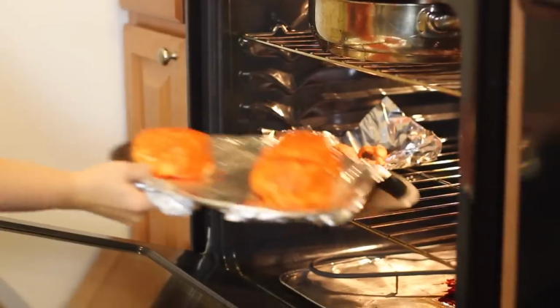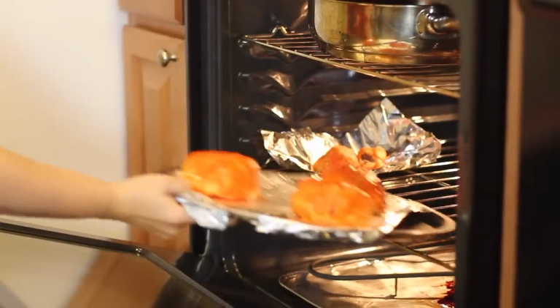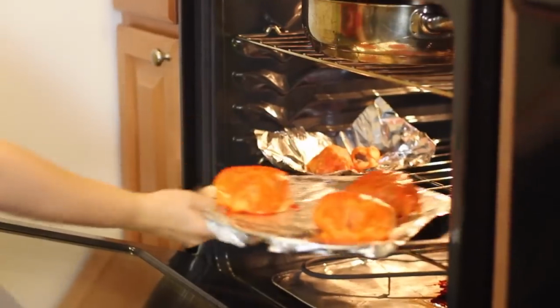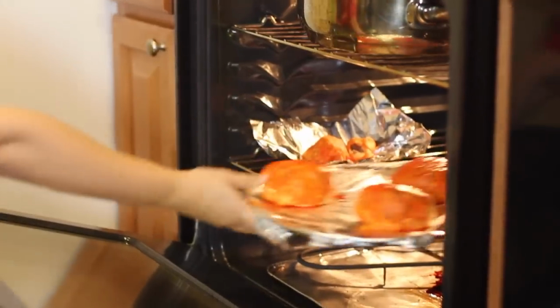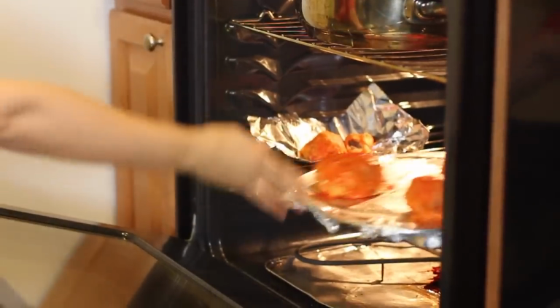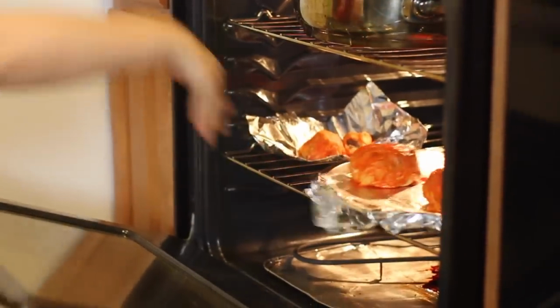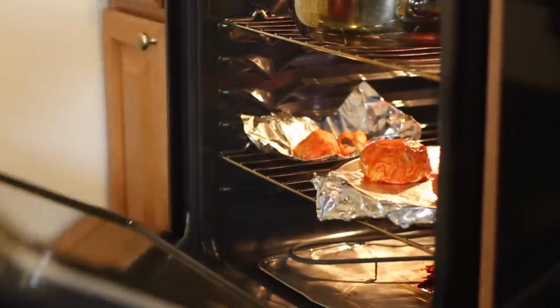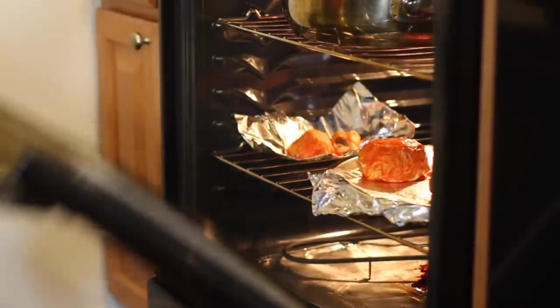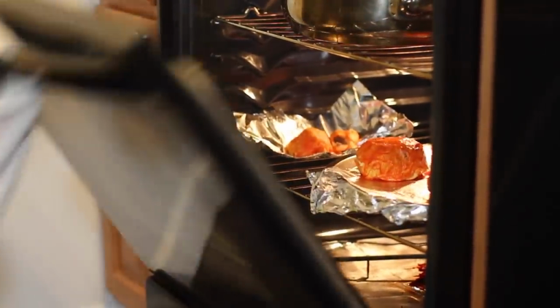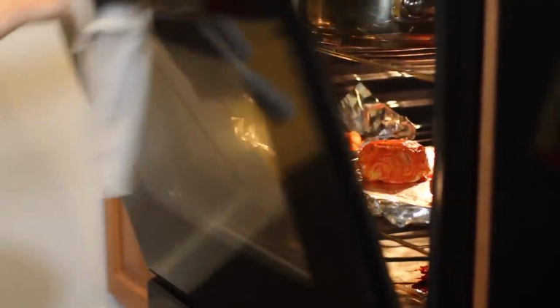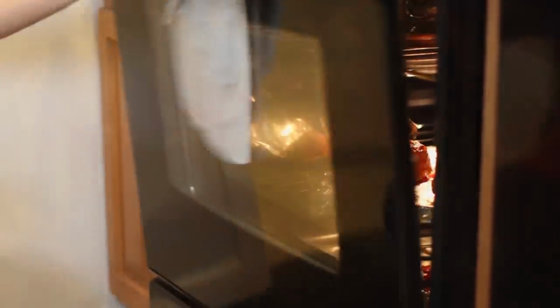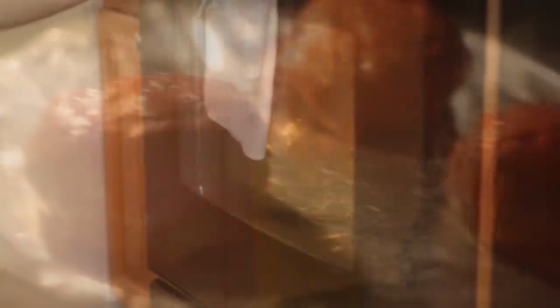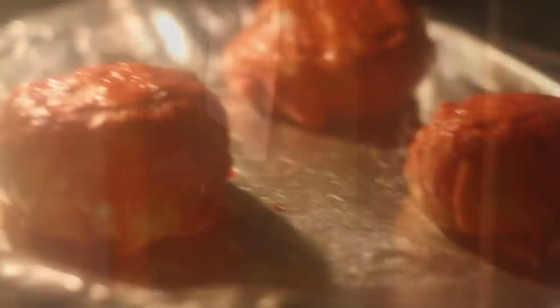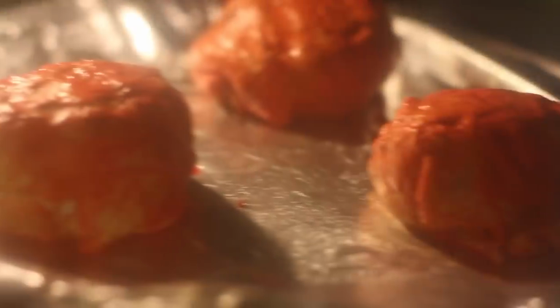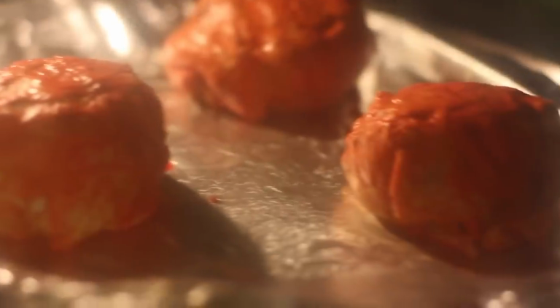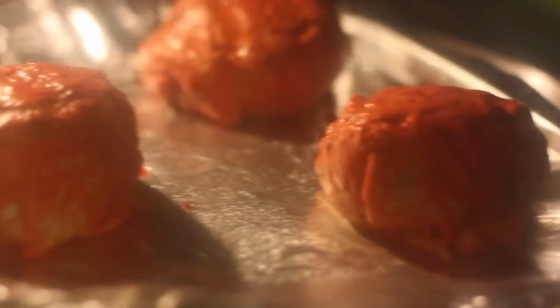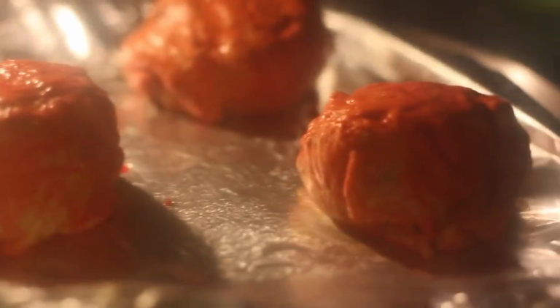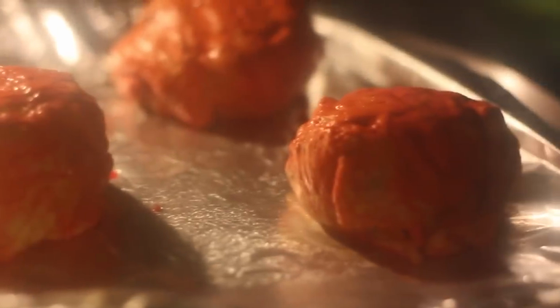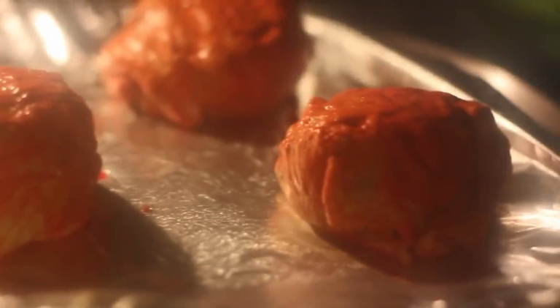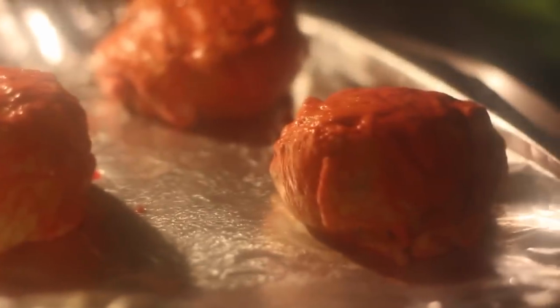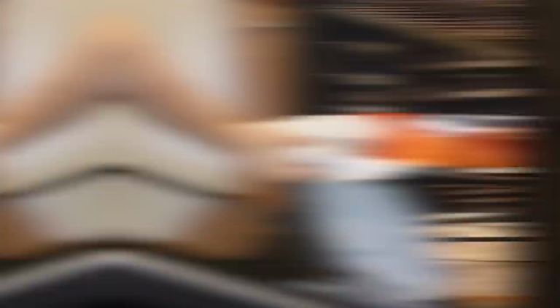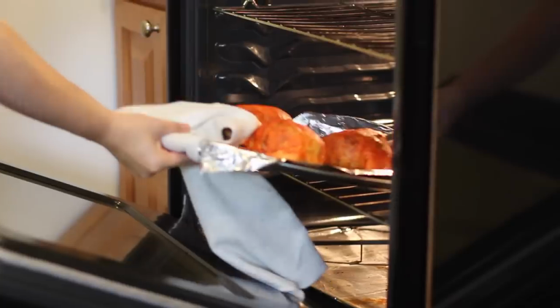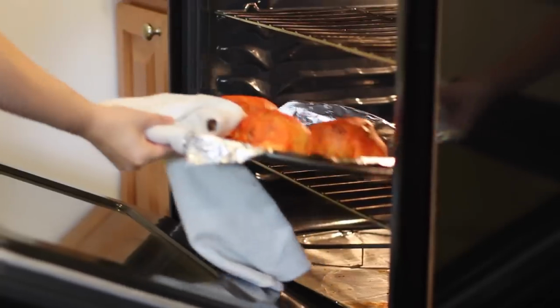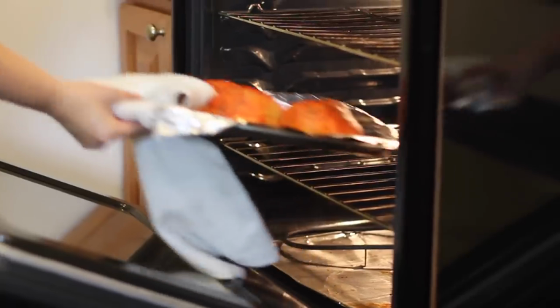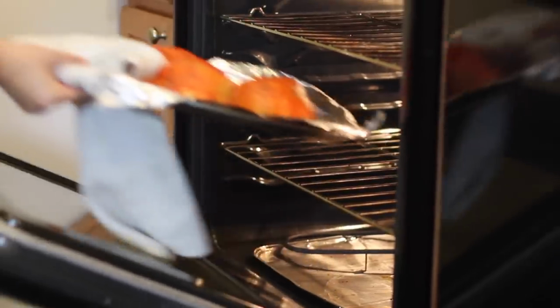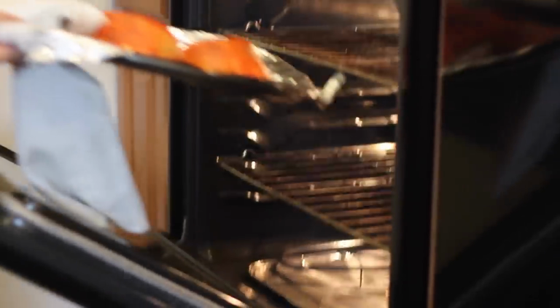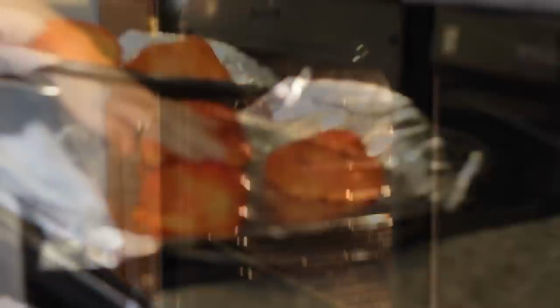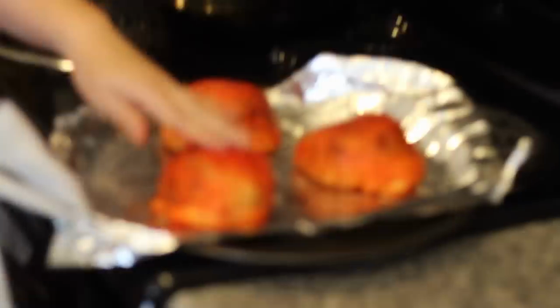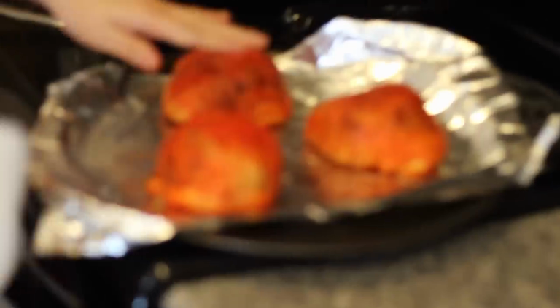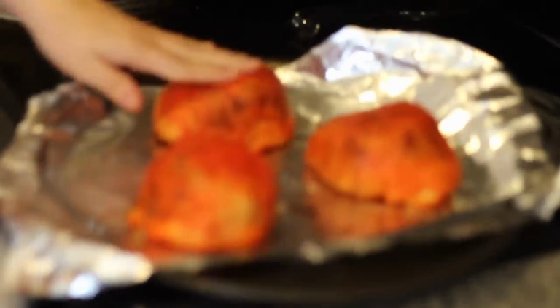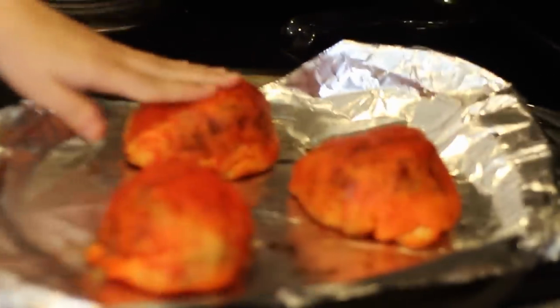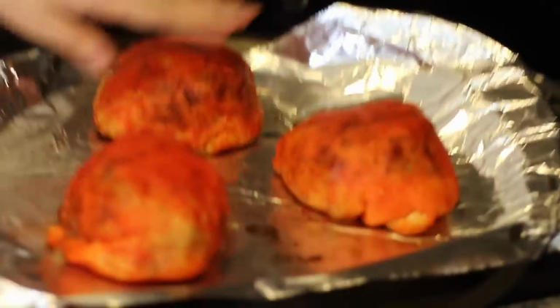Bake these for 10 more minutes at 375 degrees Fahrenheit. Take them out and give them a nice little pat.